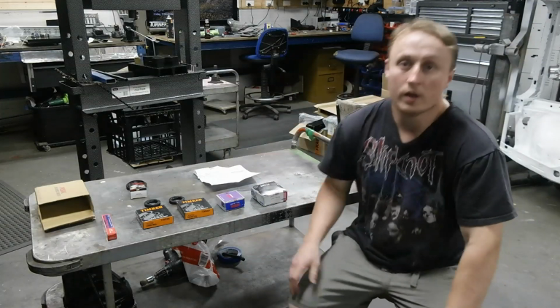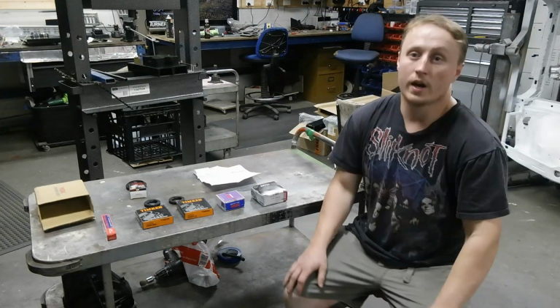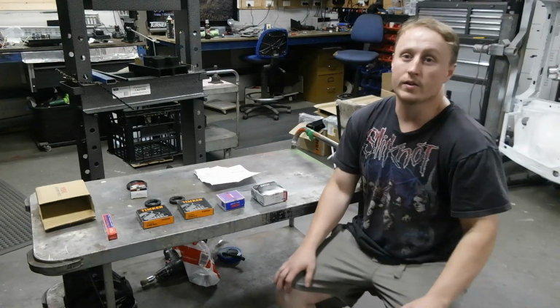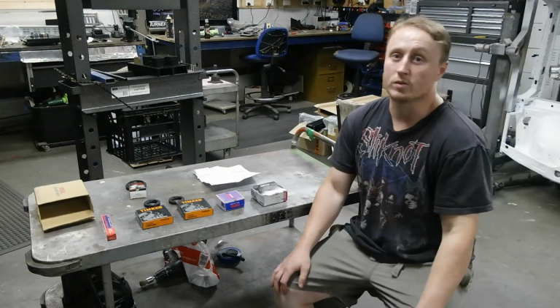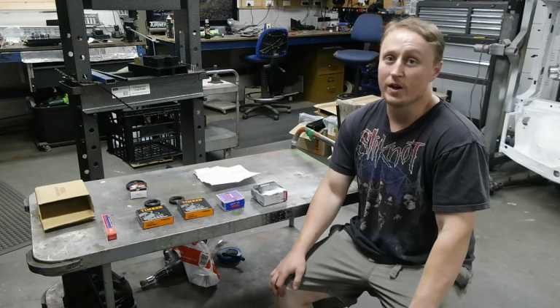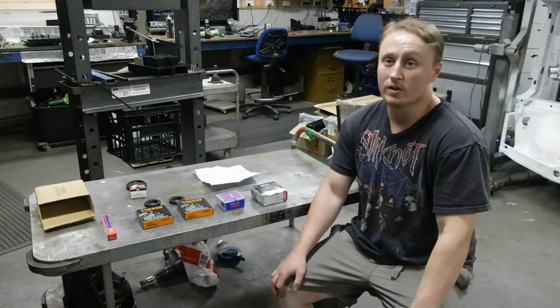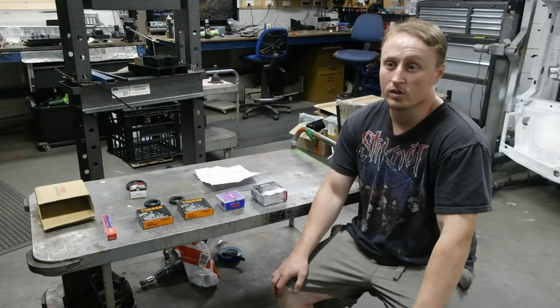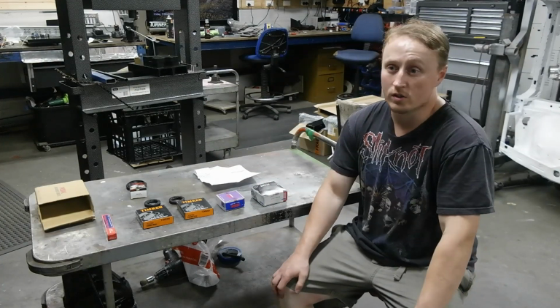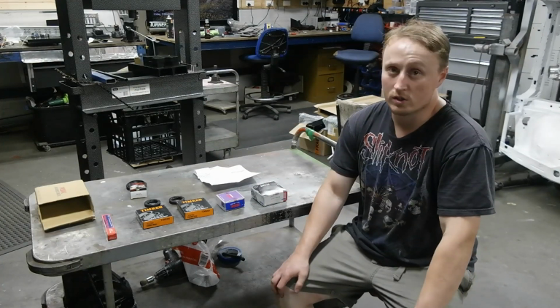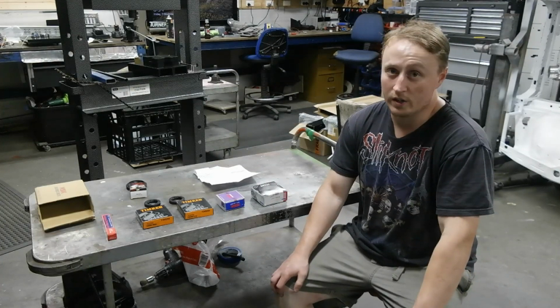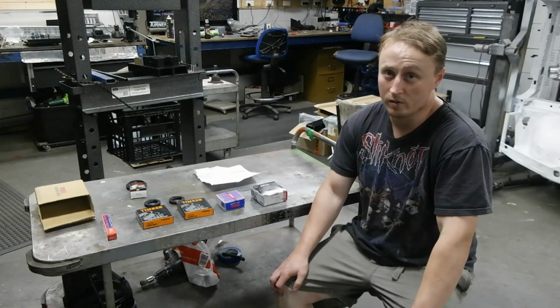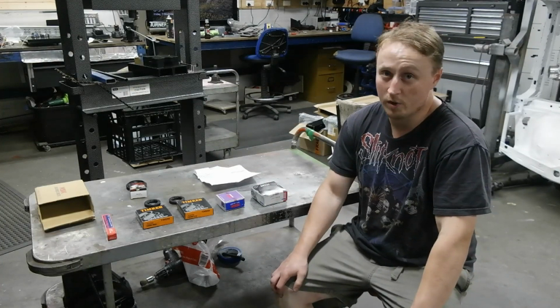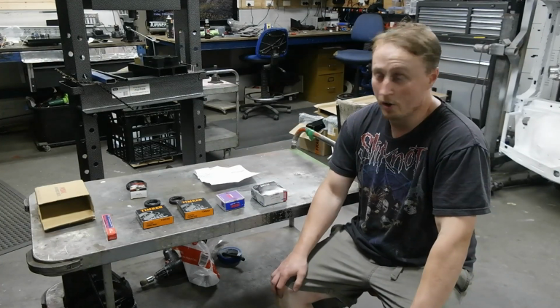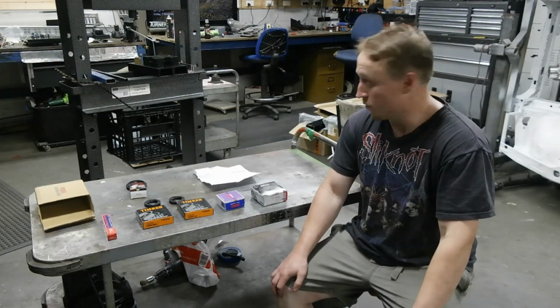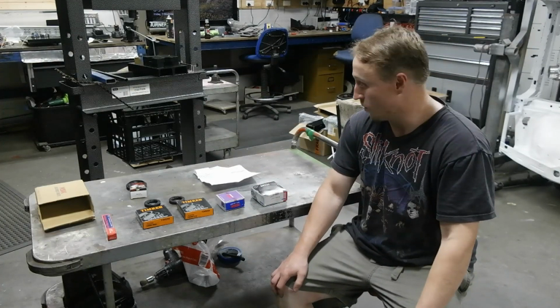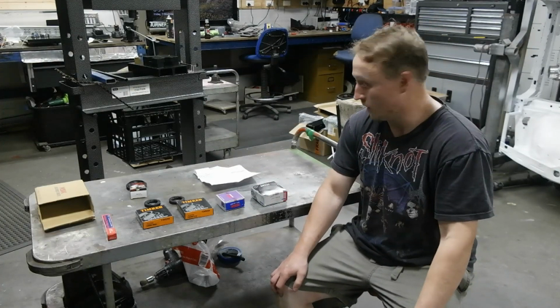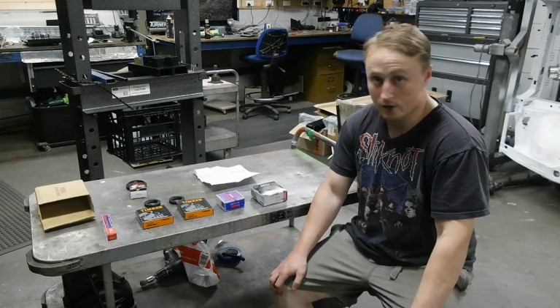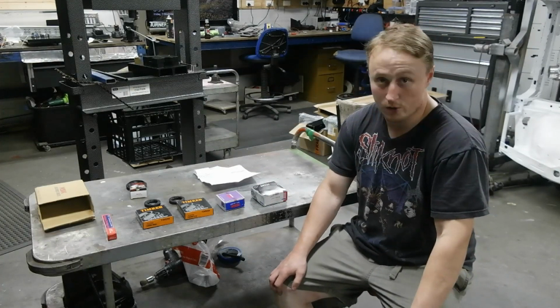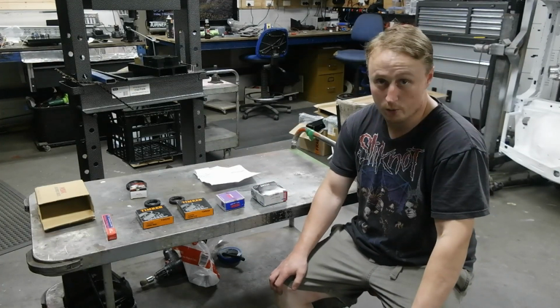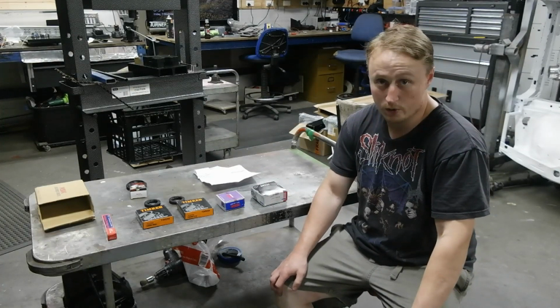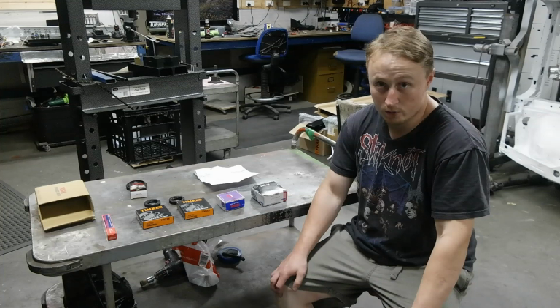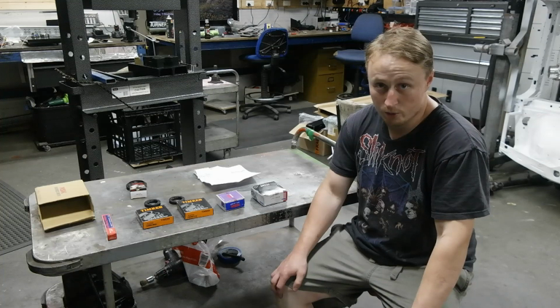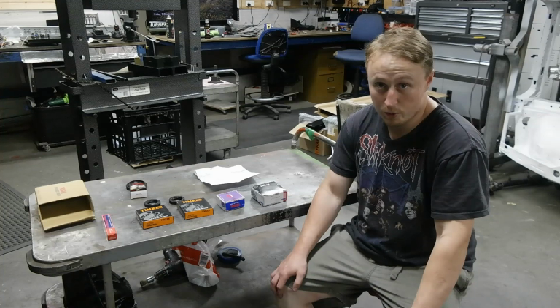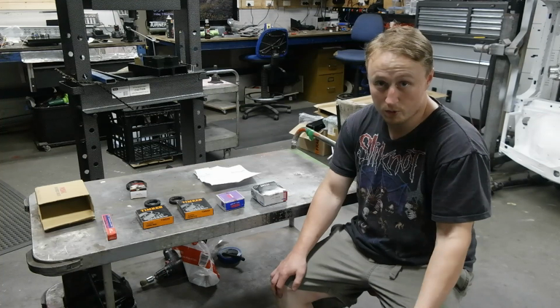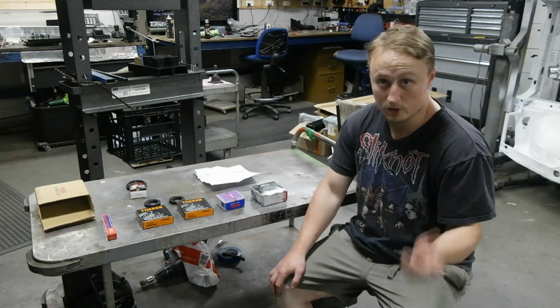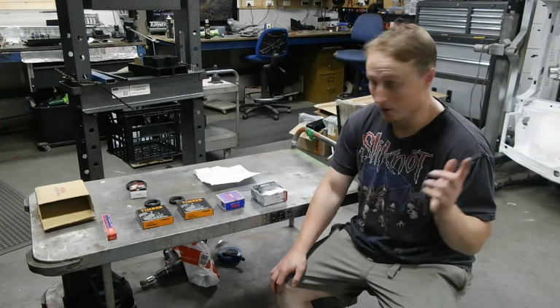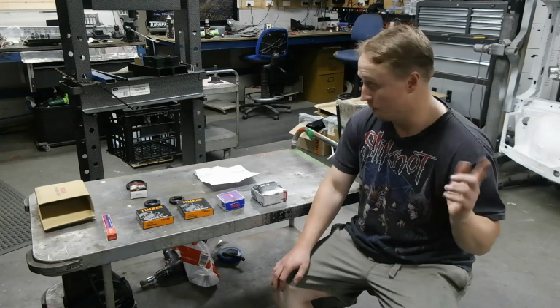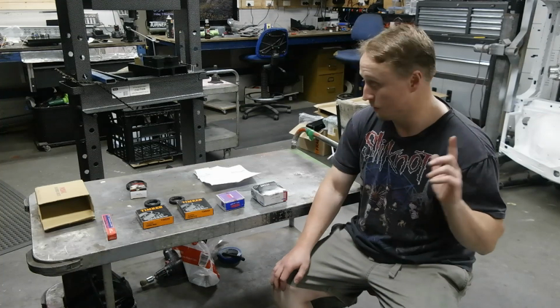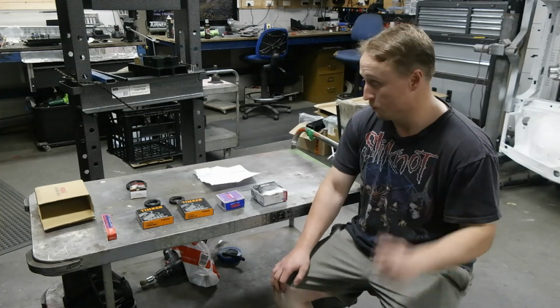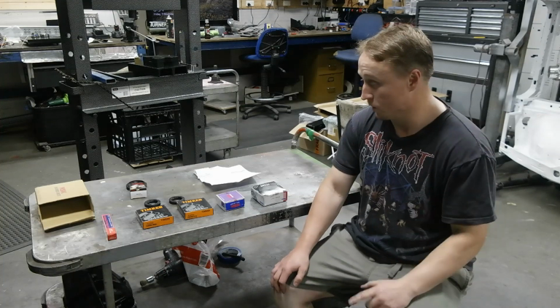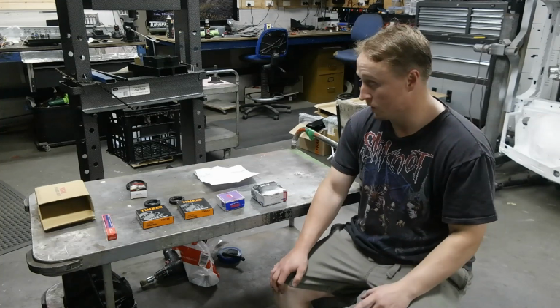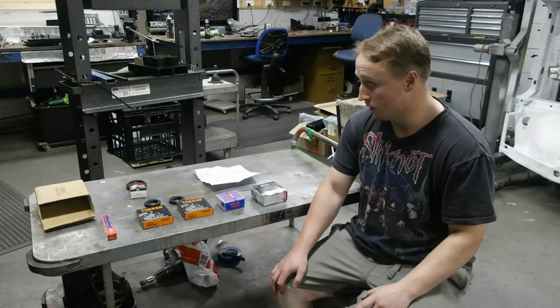Hey, this is Matt. This is the second video of my R200 diff rebuild. This time I'm going to be putting it together.